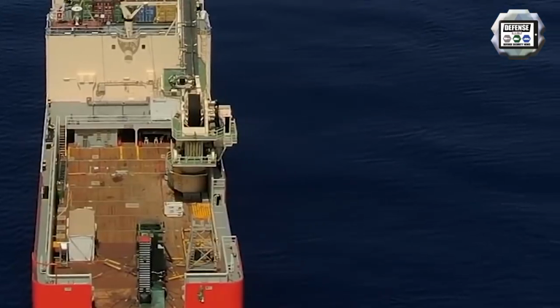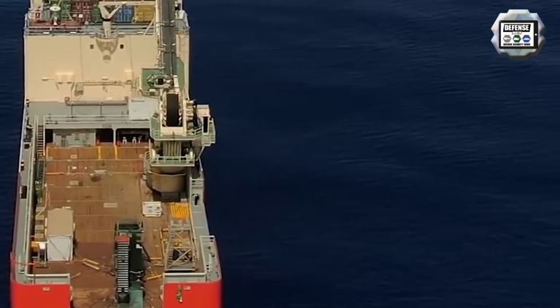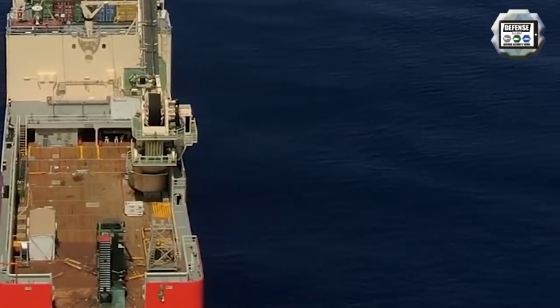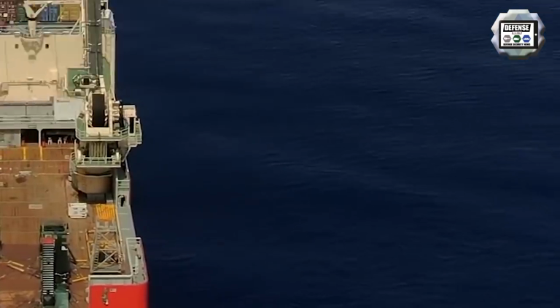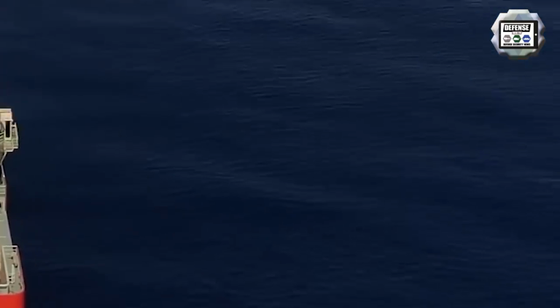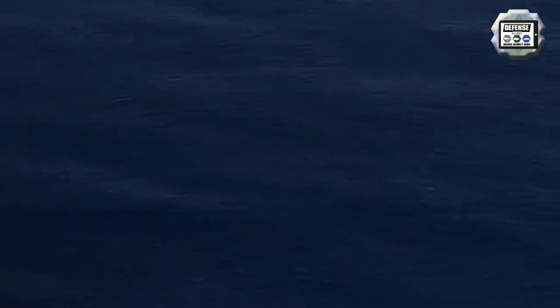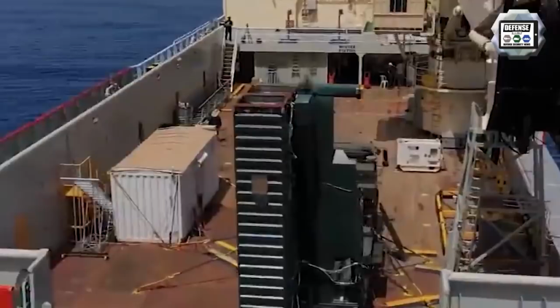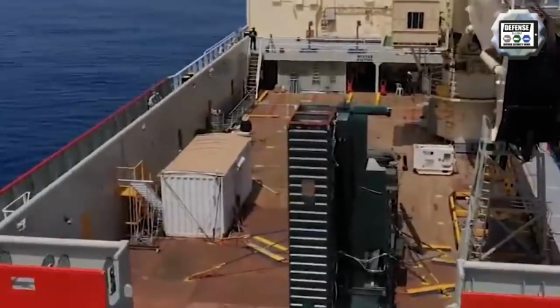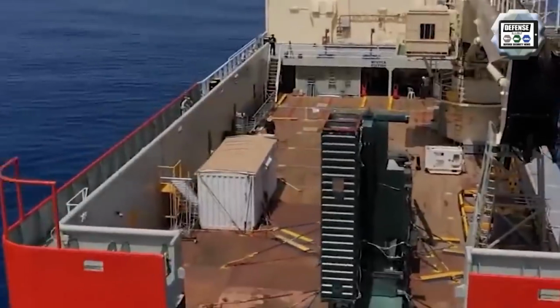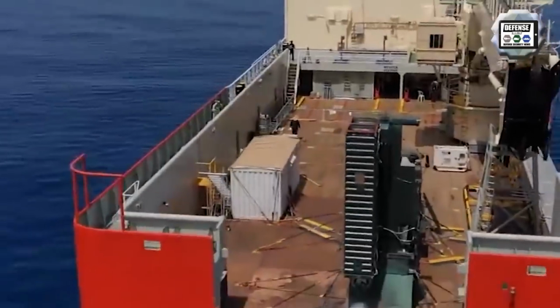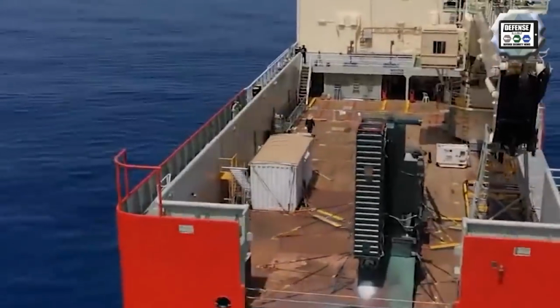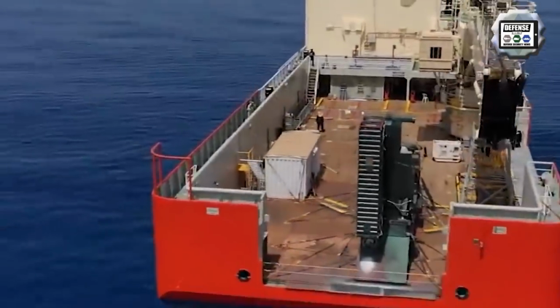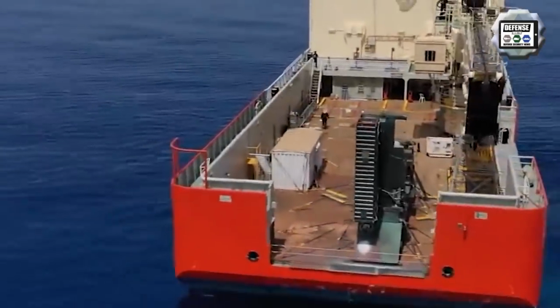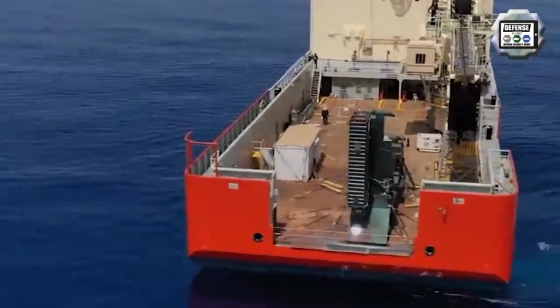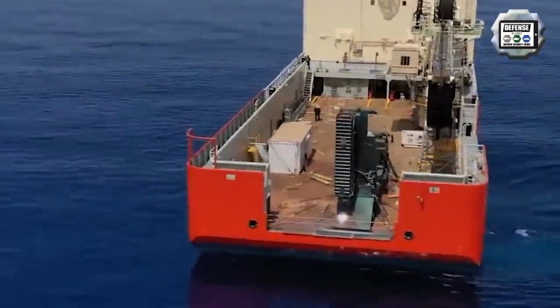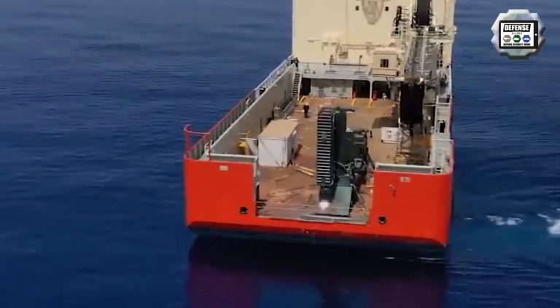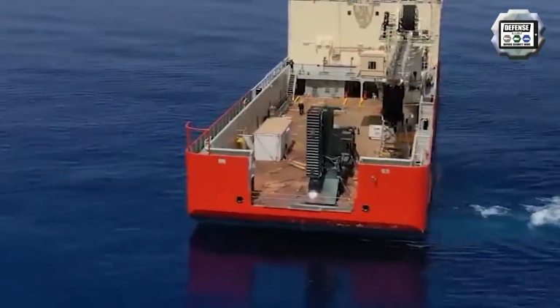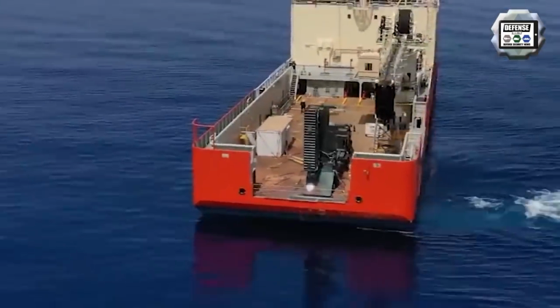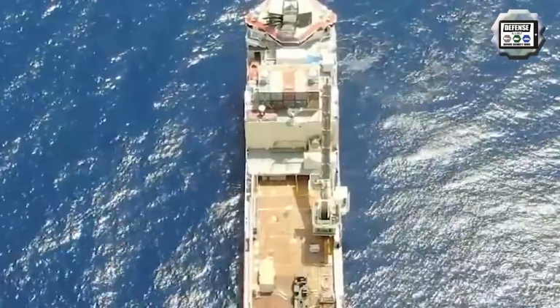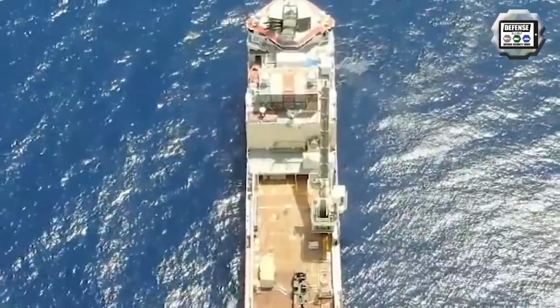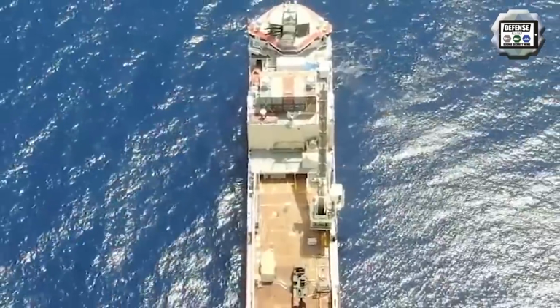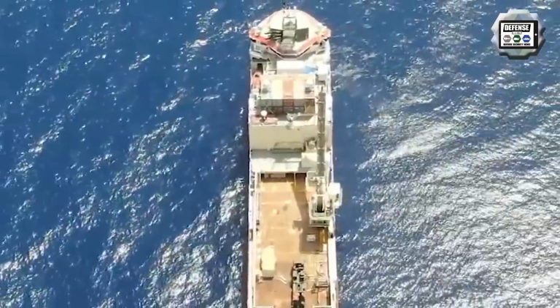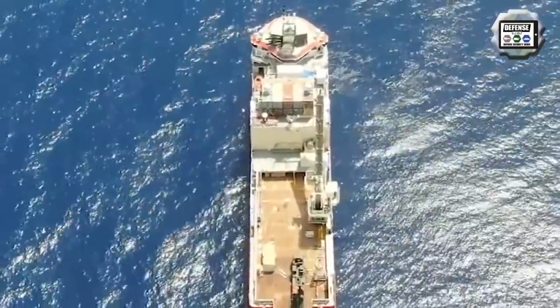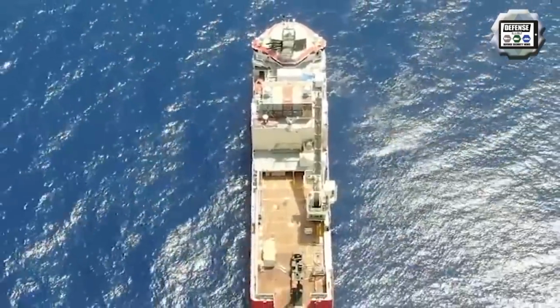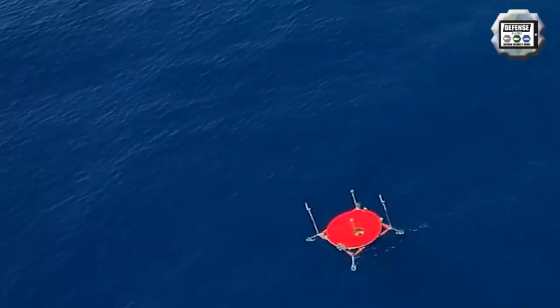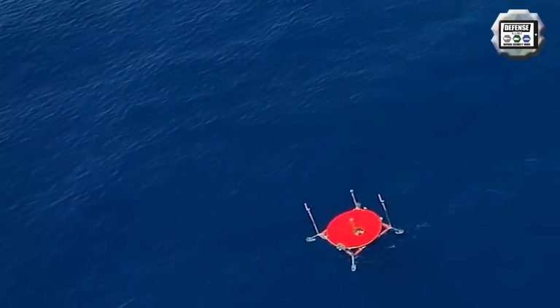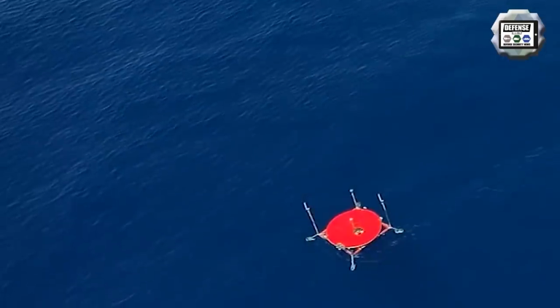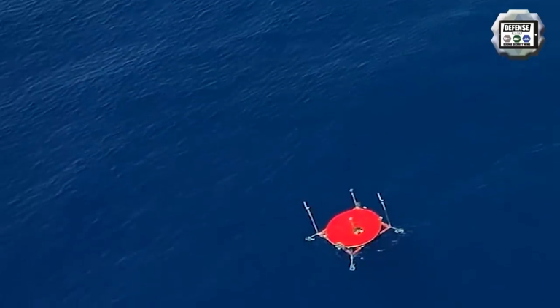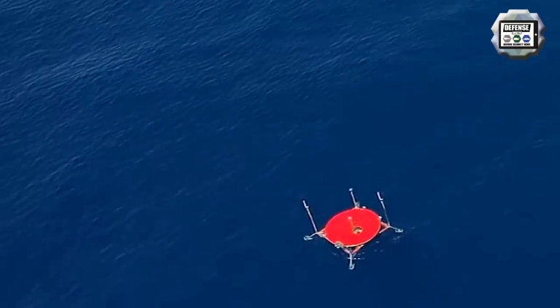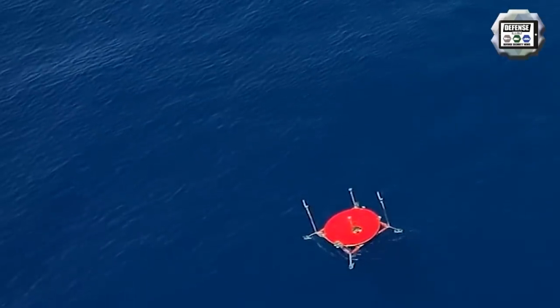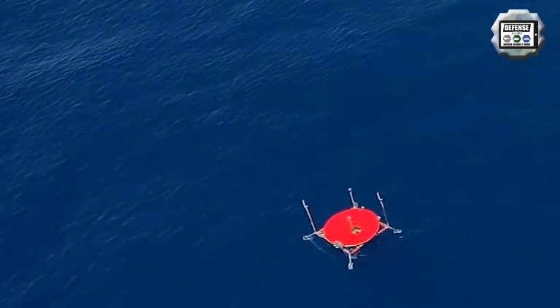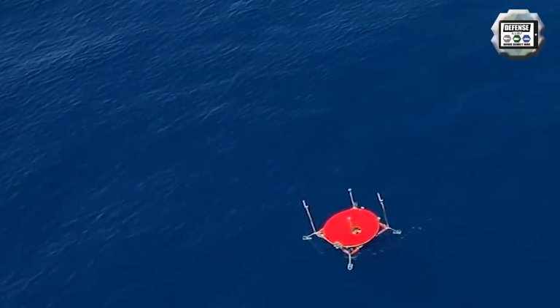Under both scenarios, the missile was launched to its trajectory, navigated its course to the target, and hit it with utmost precision.